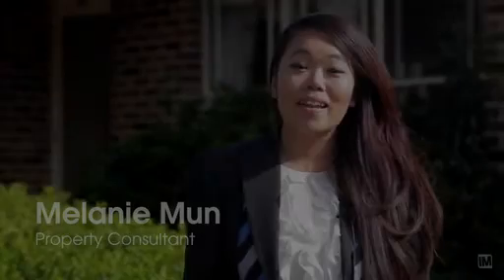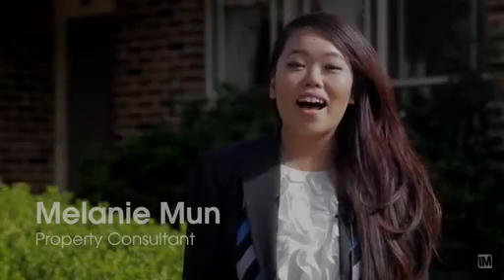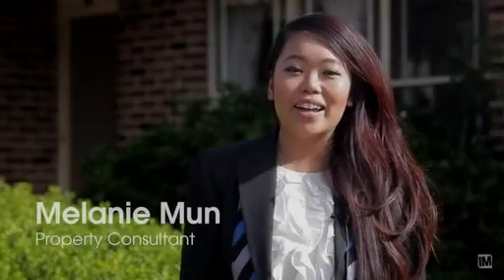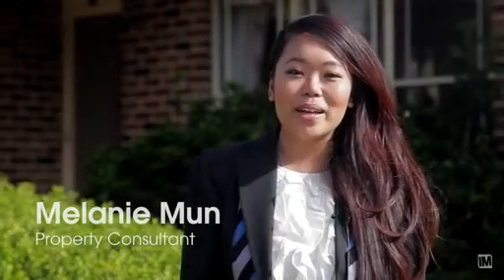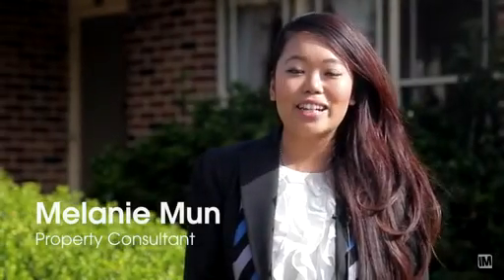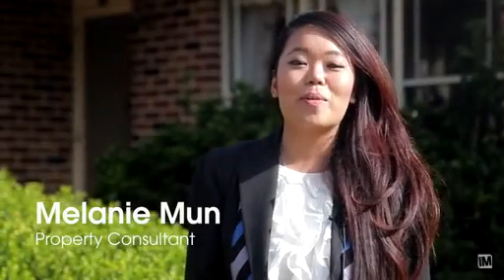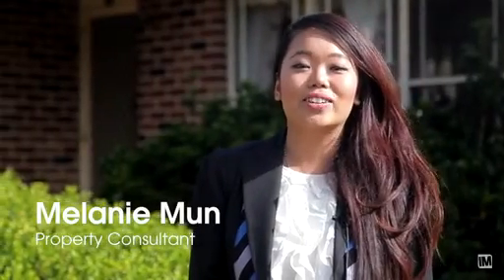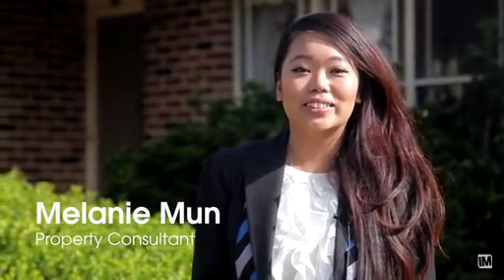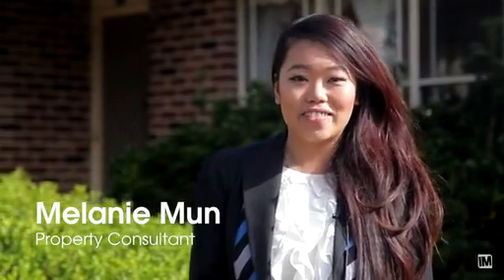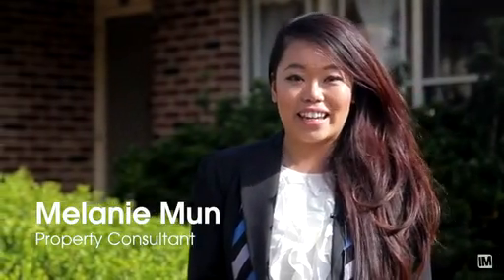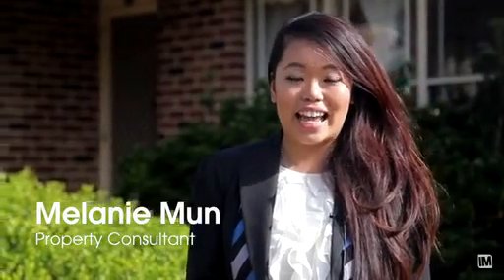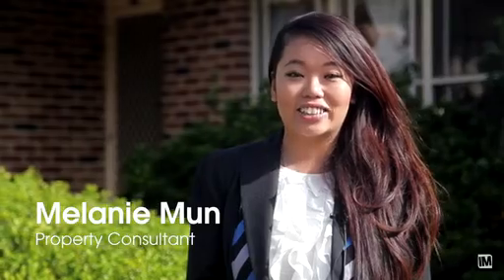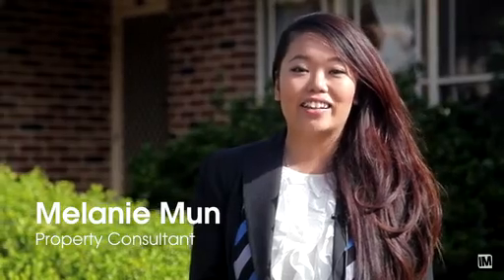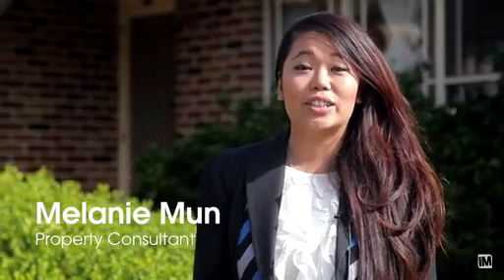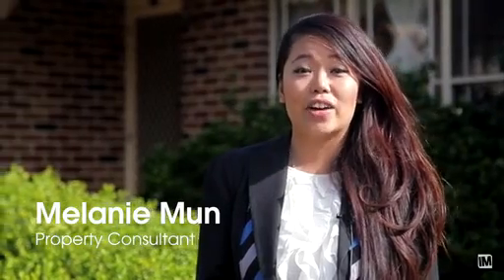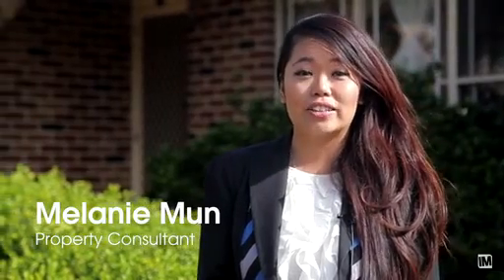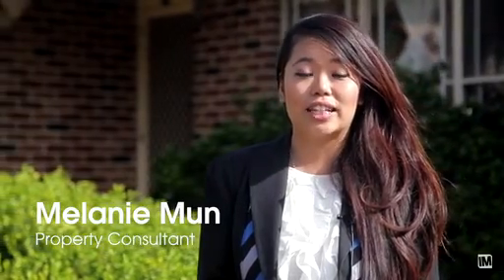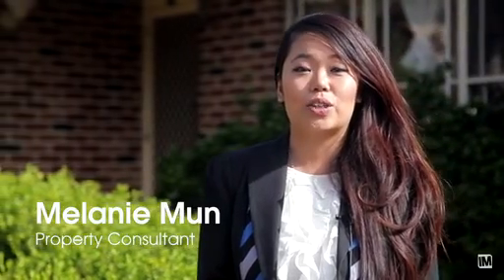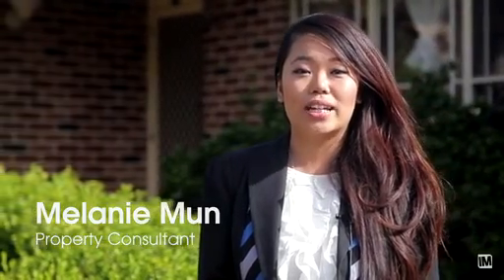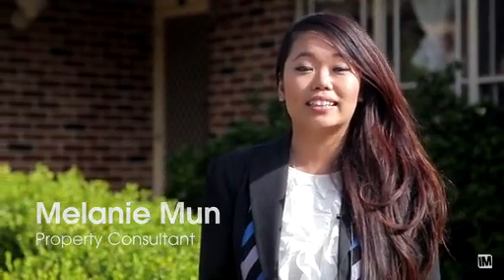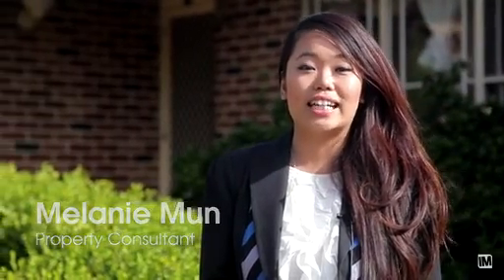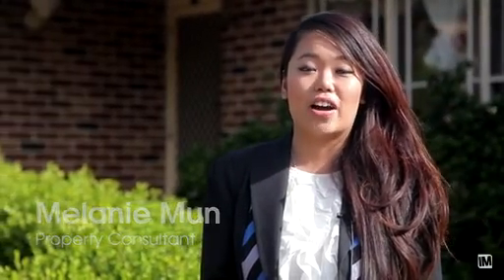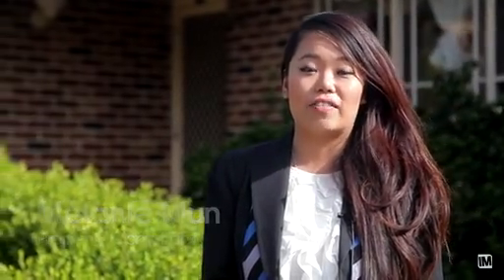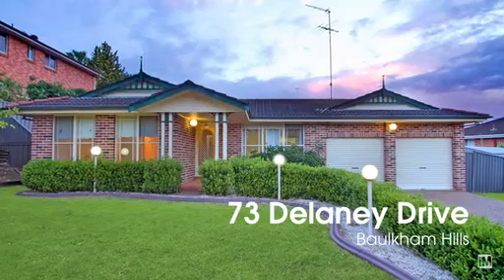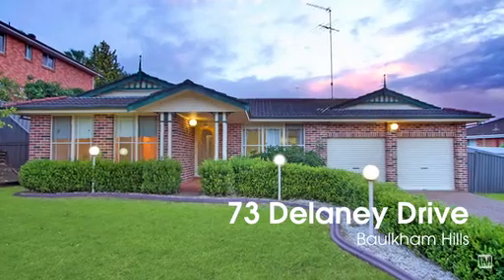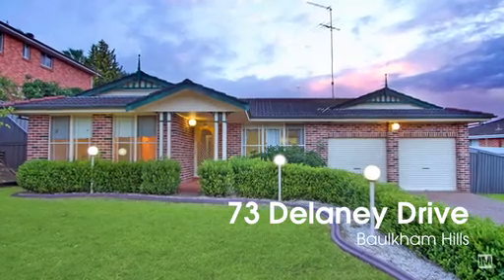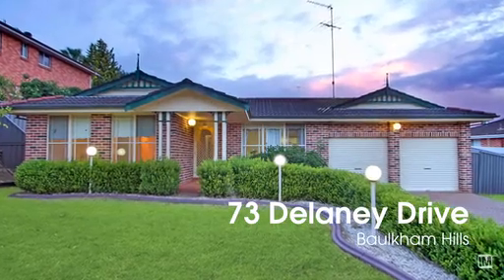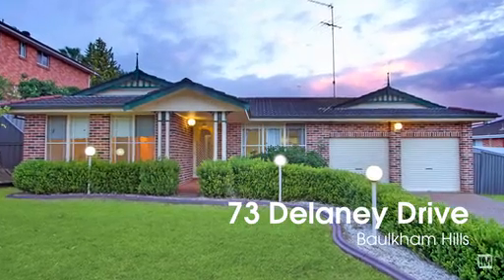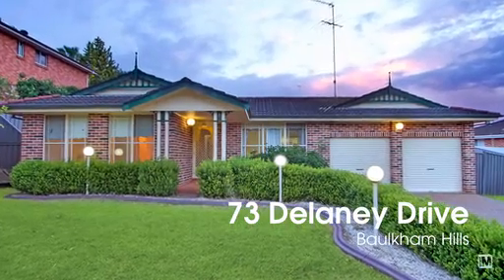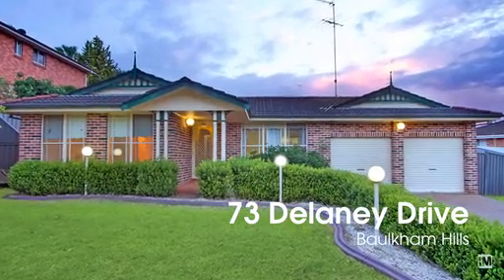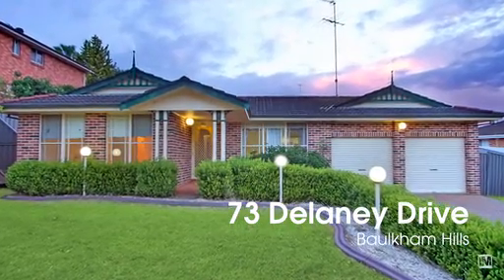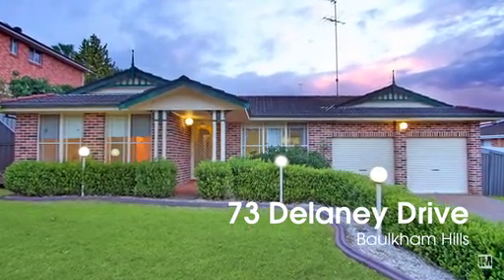Hi, I'm Melanie from Harcourt Hills Living, and today I'd like to invite you to 73 Delaney Drive in the popular Crestwood area of Baltham Hills.